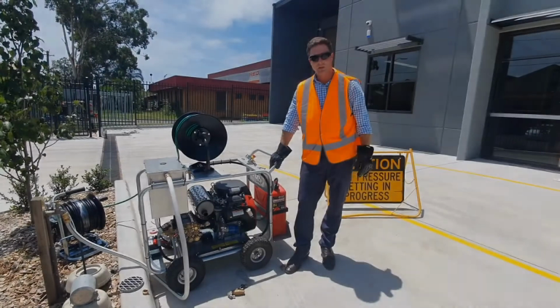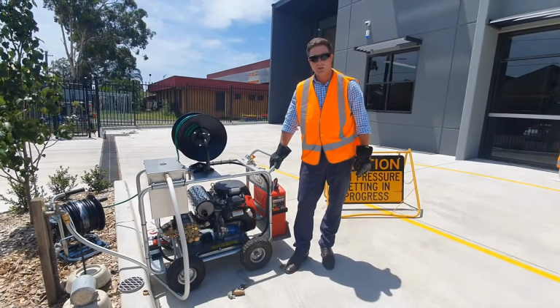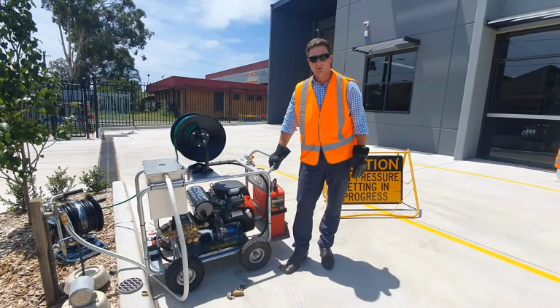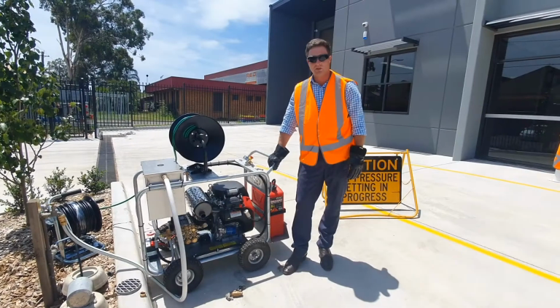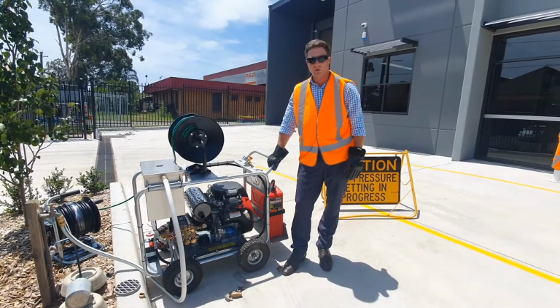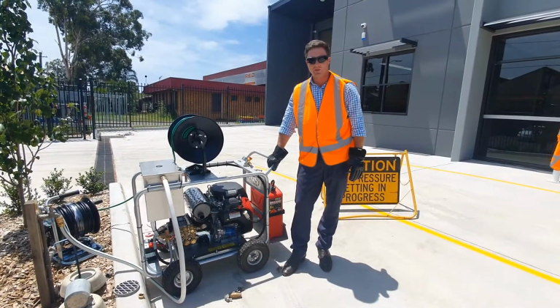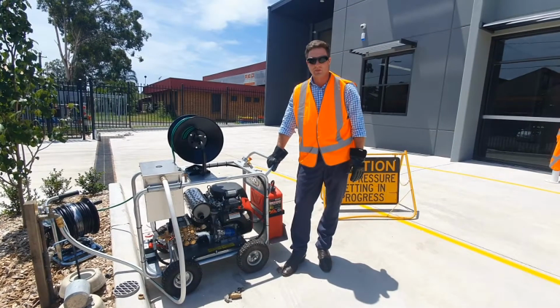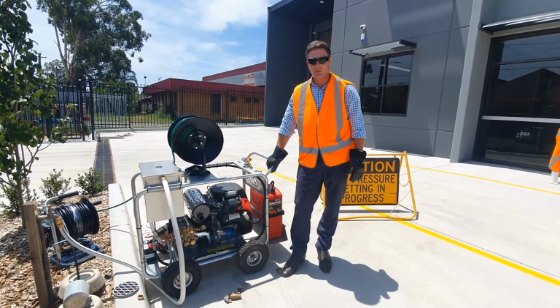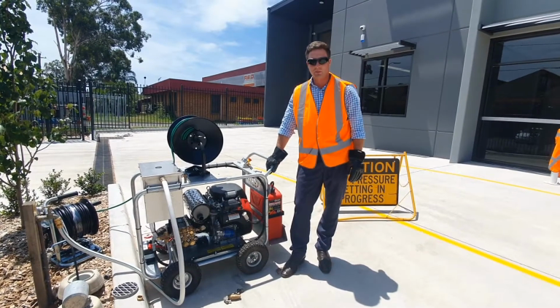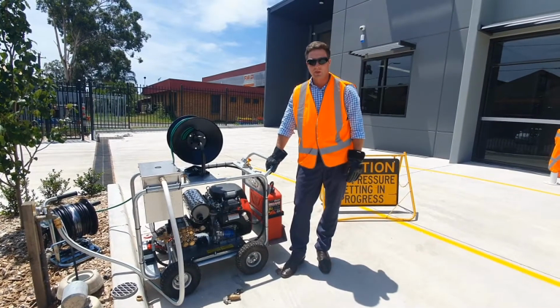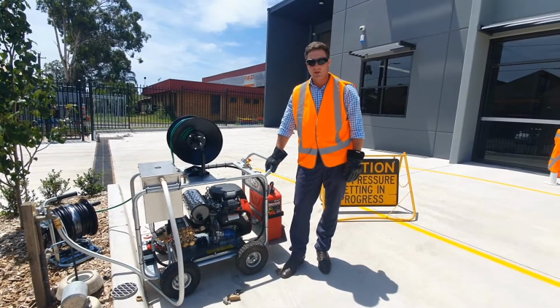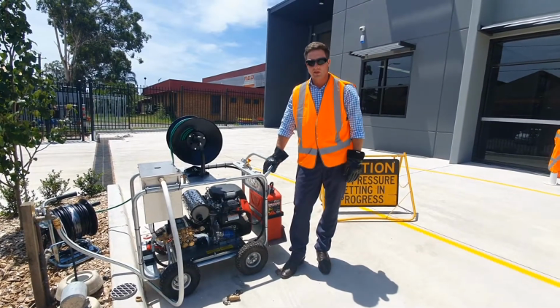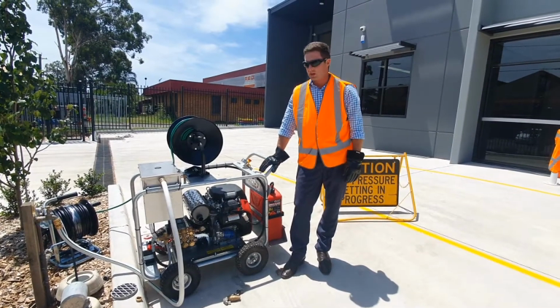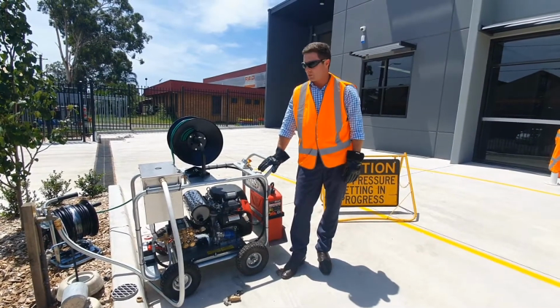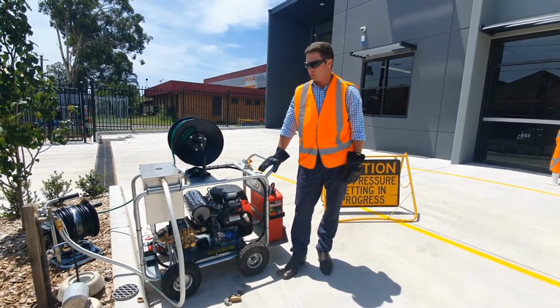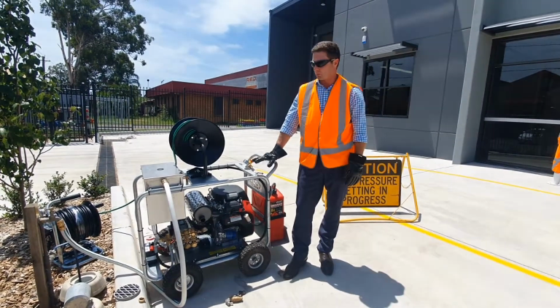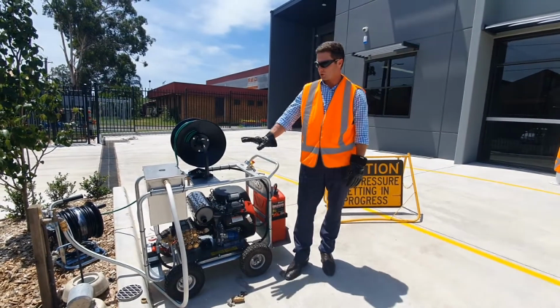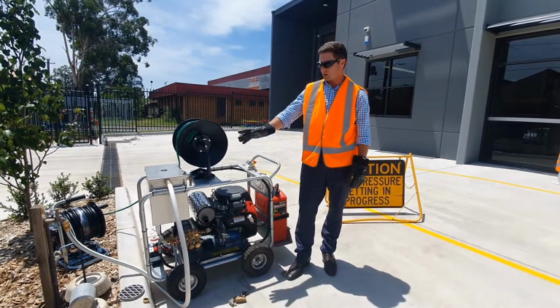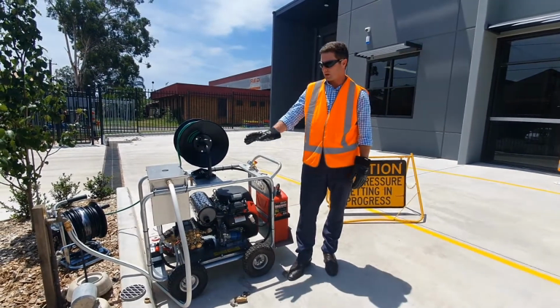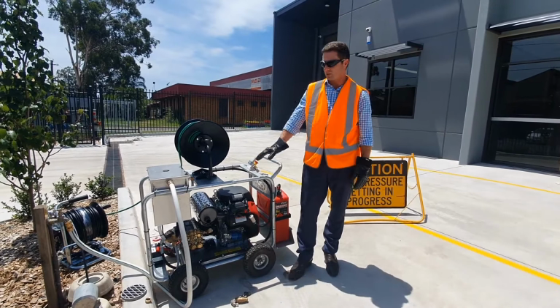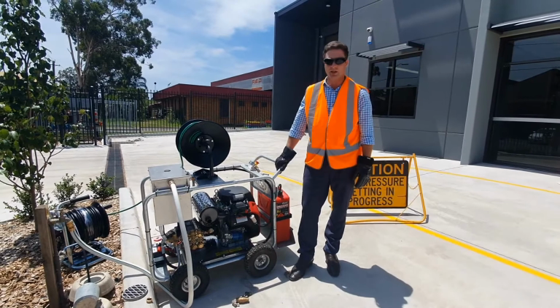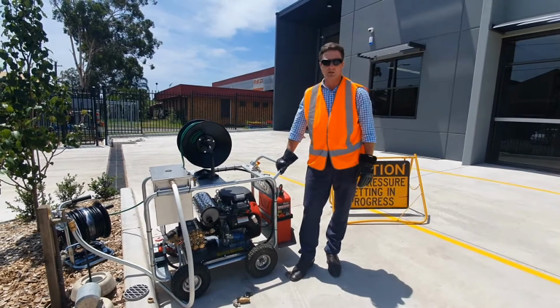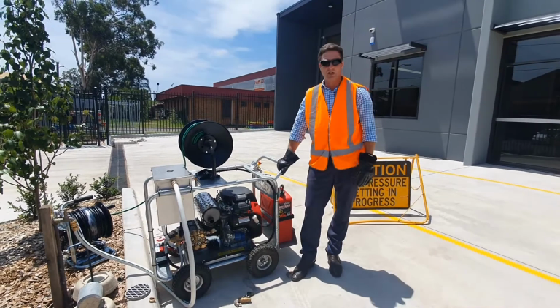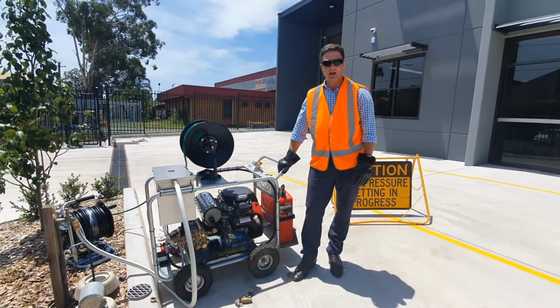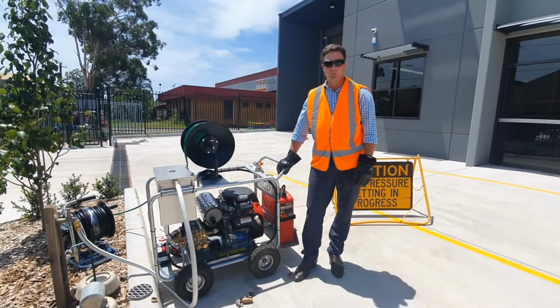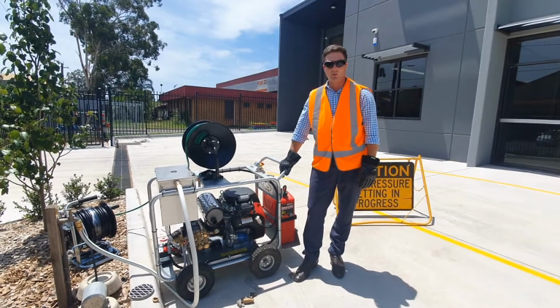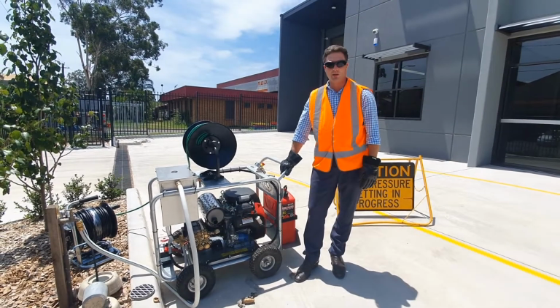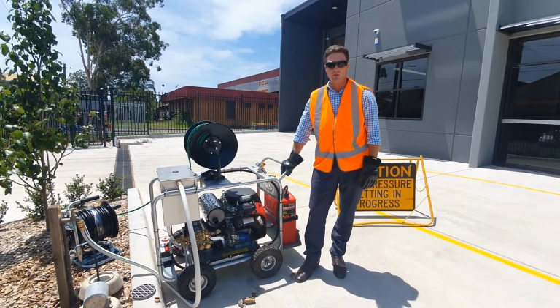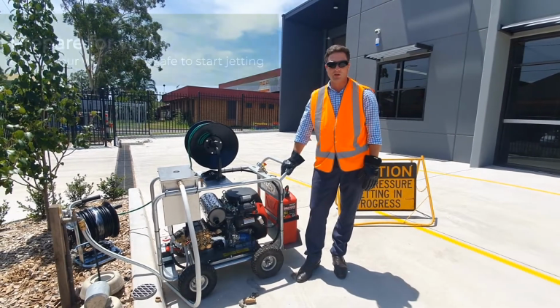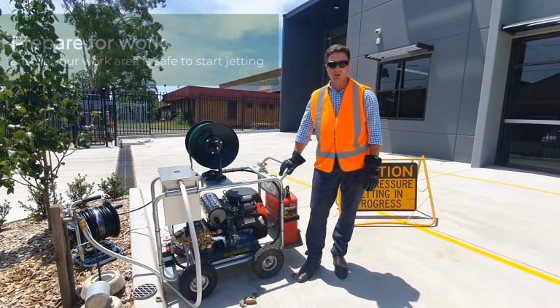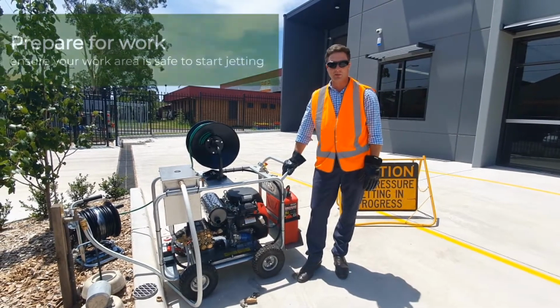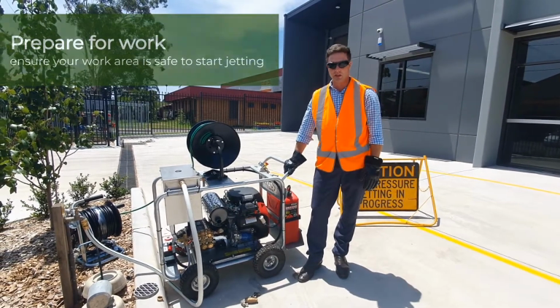This is Troy from Sew Equip. Today we've got a blocked drain that we're going to unblock with our water jetting machine.